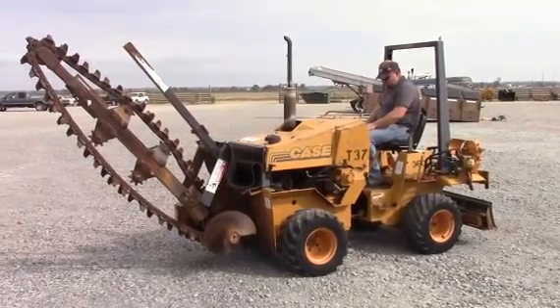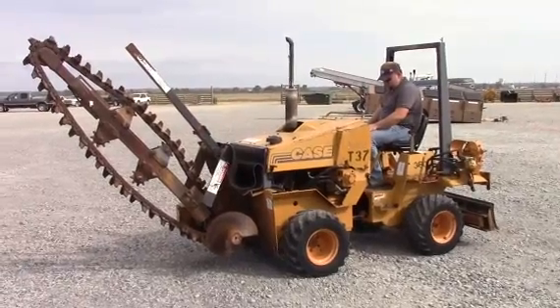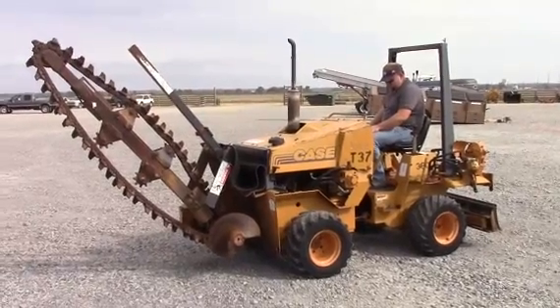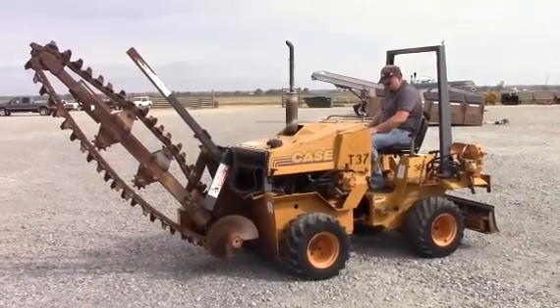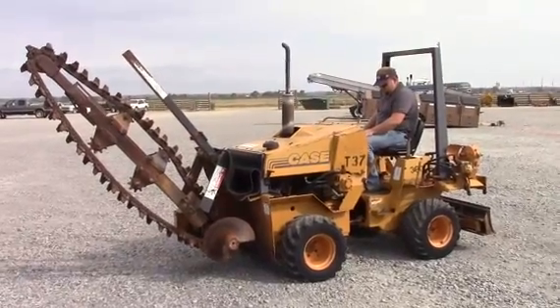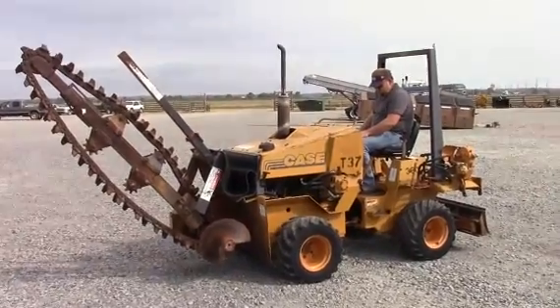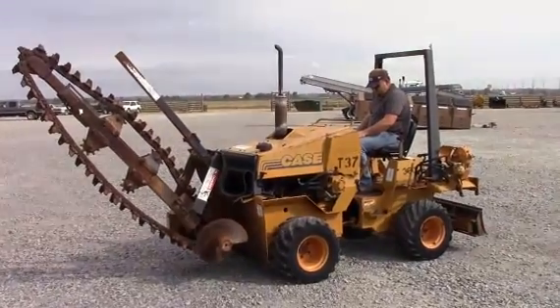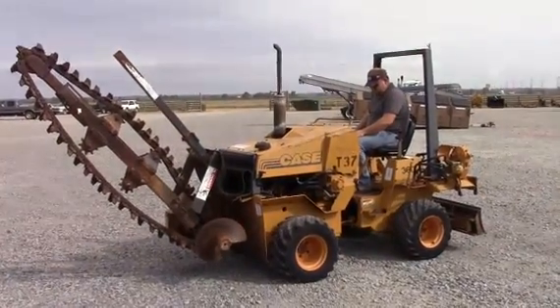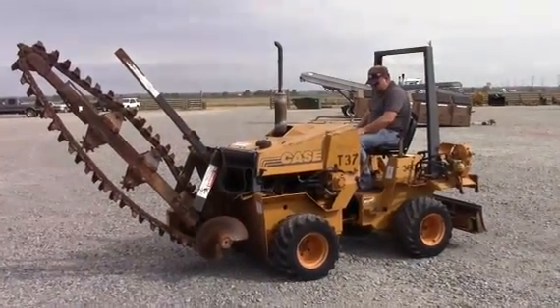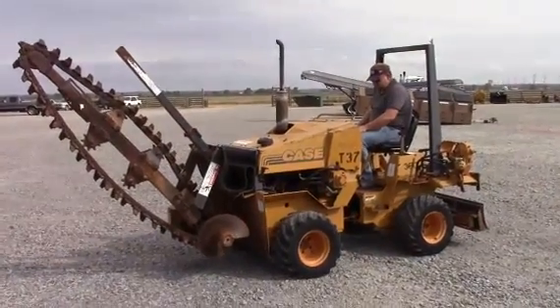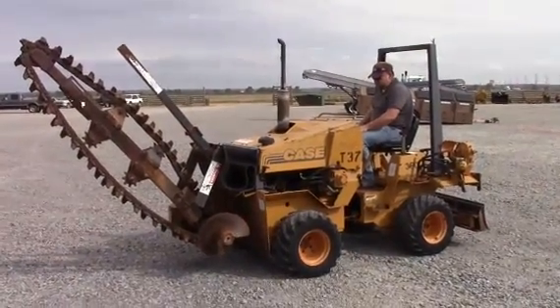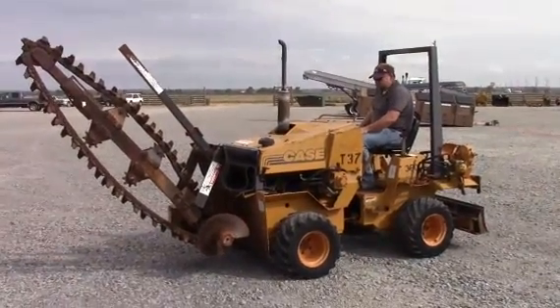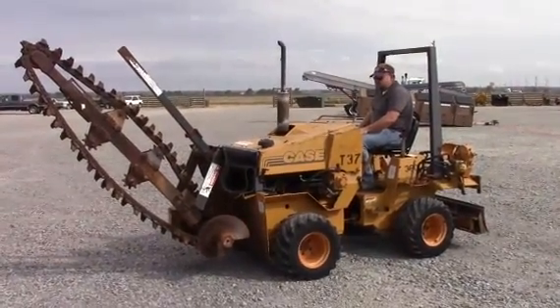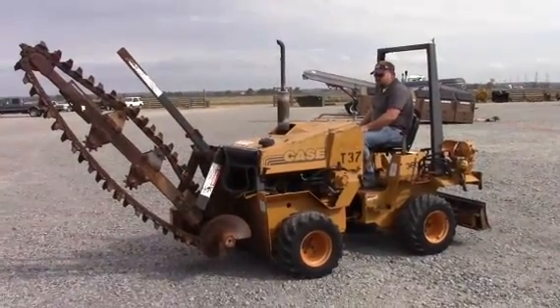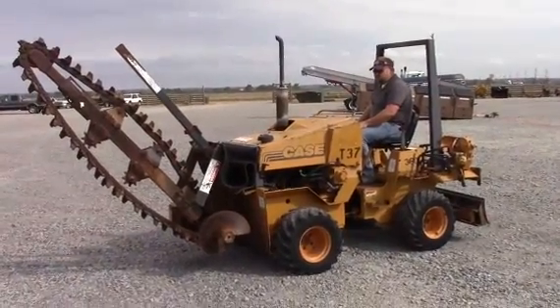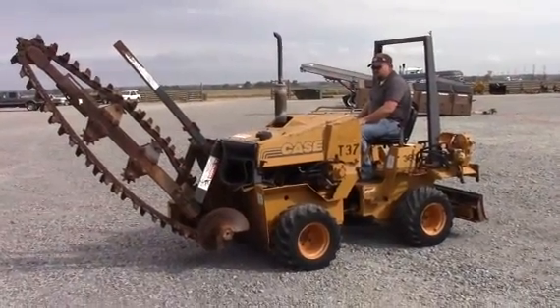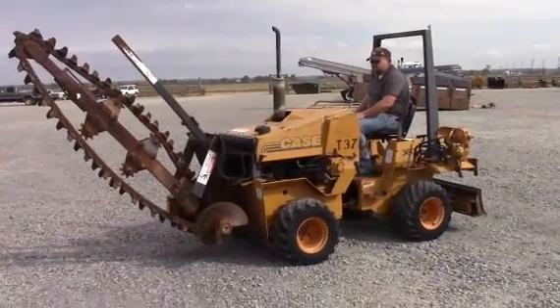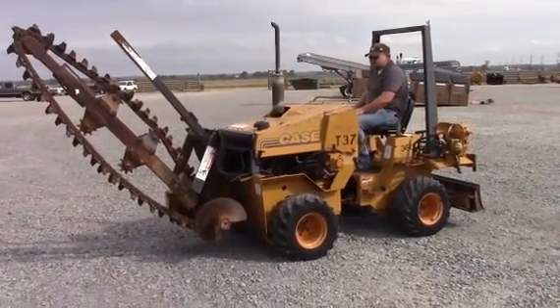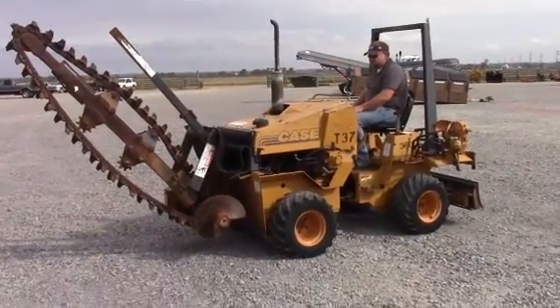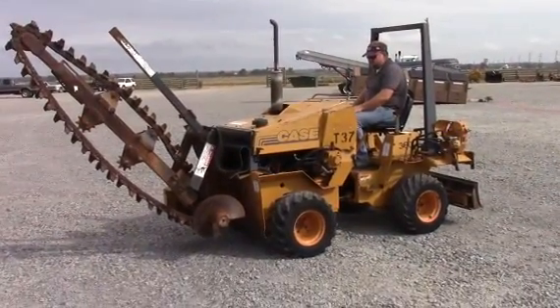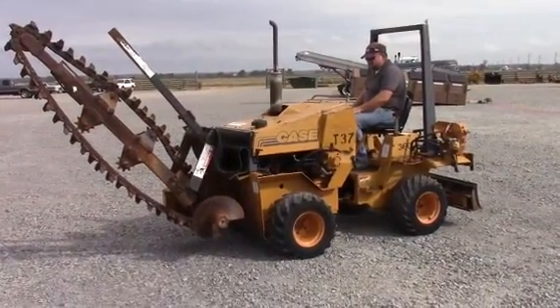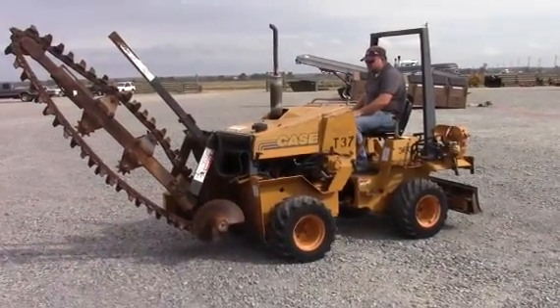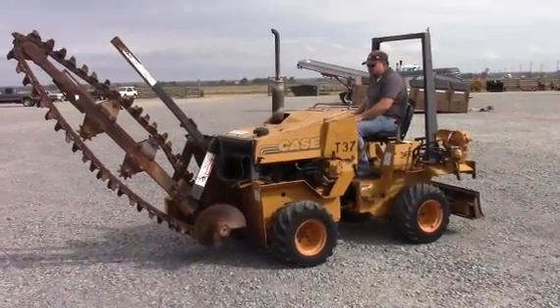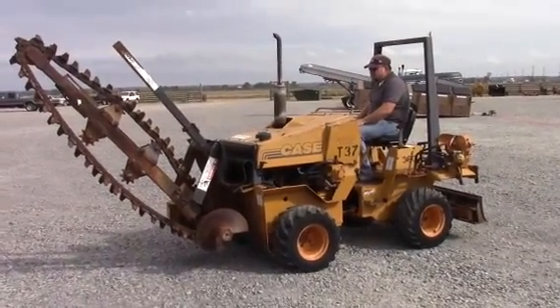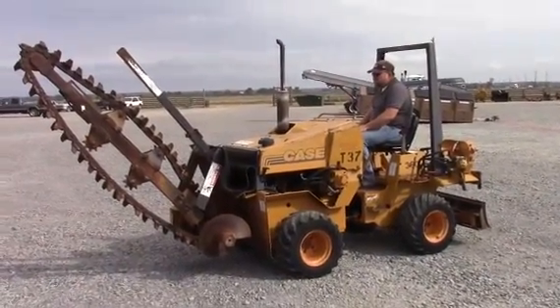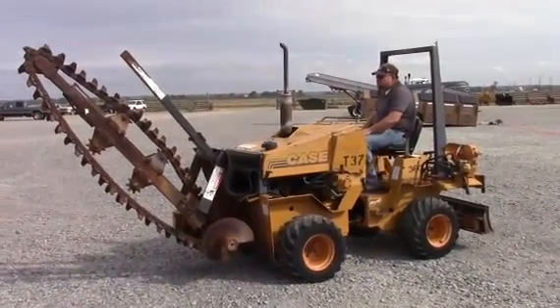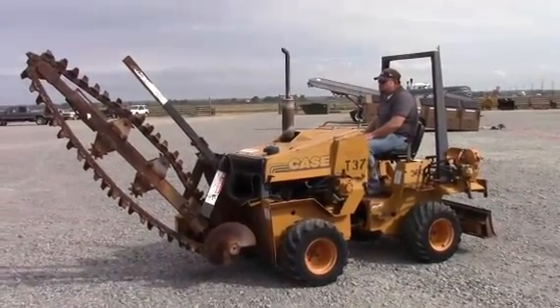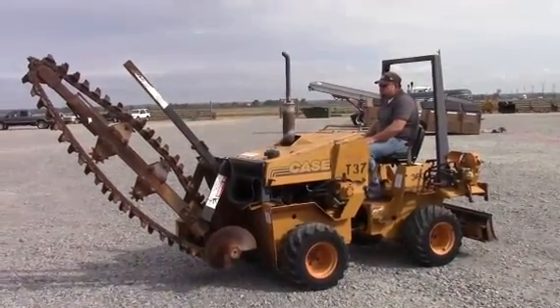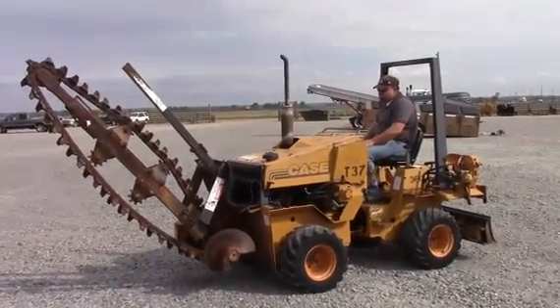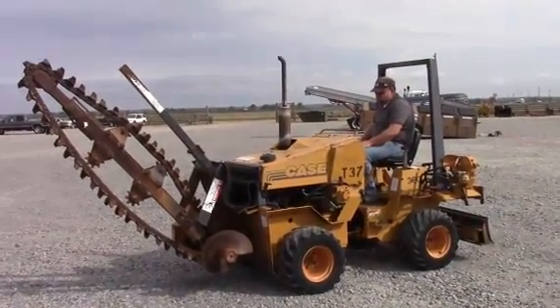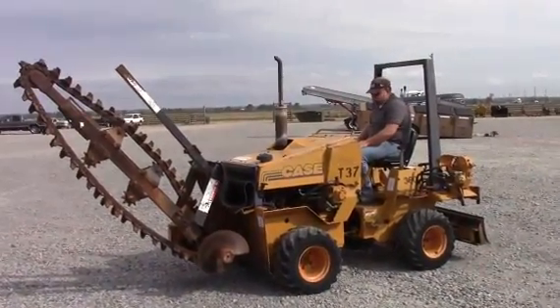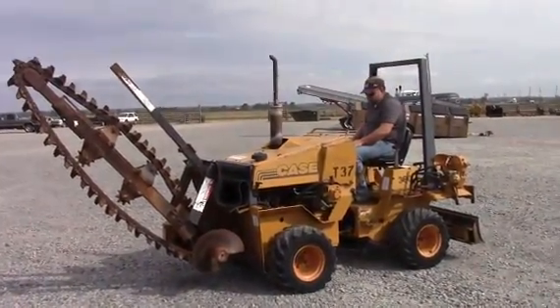Guys, I'm for auction. Today is this Case Model 360 Articulate Trencher.